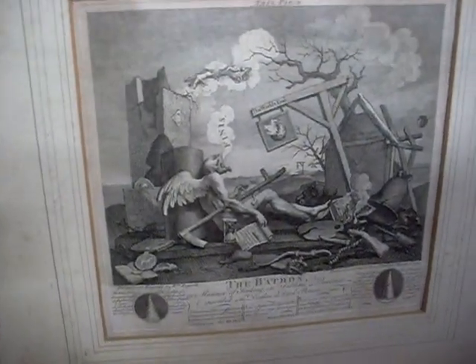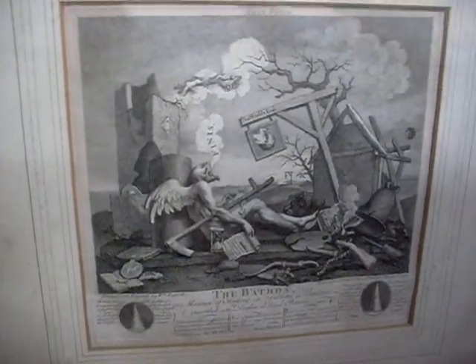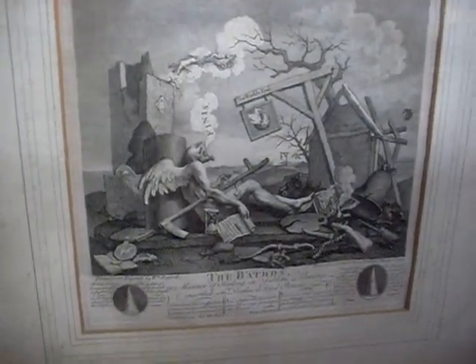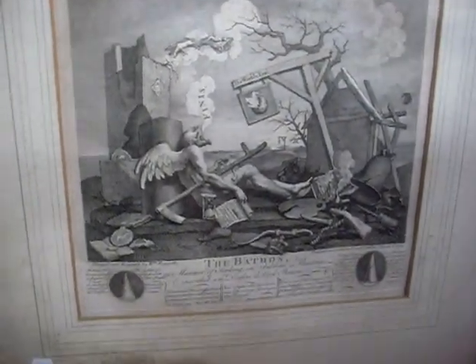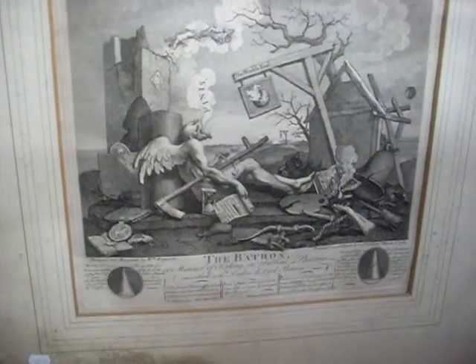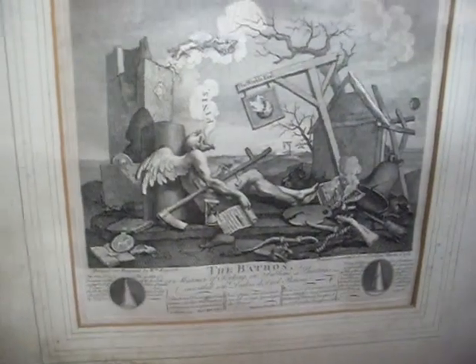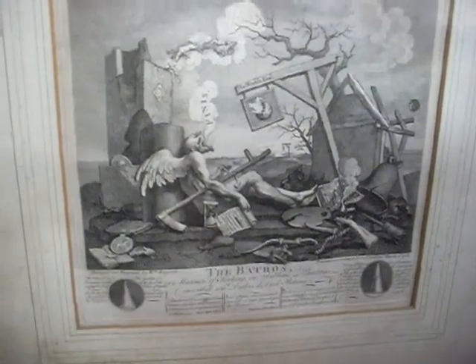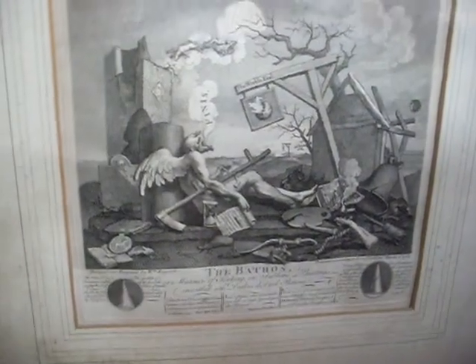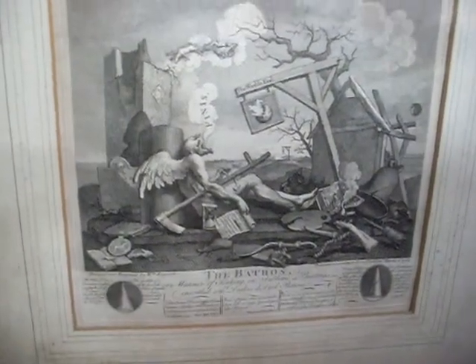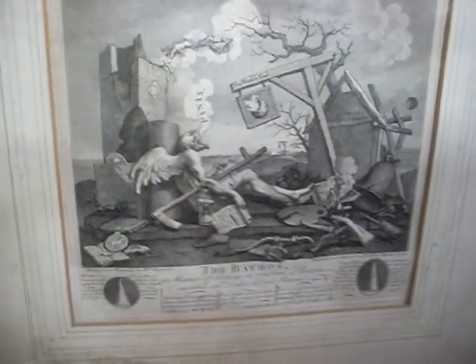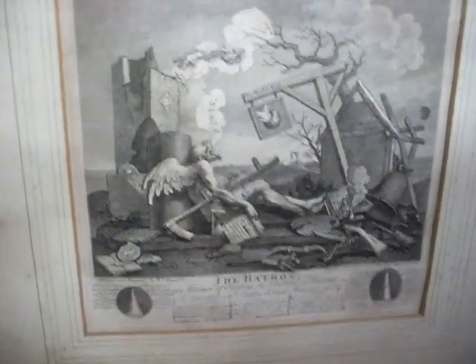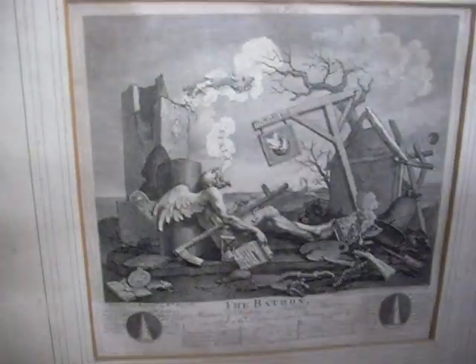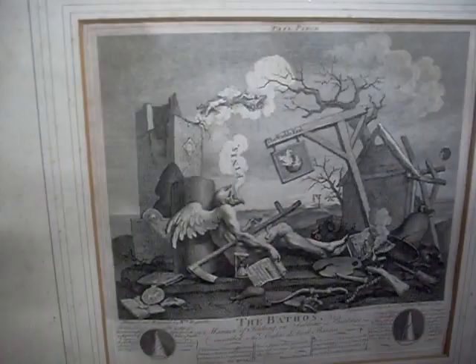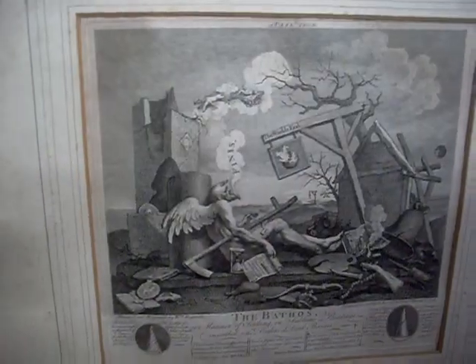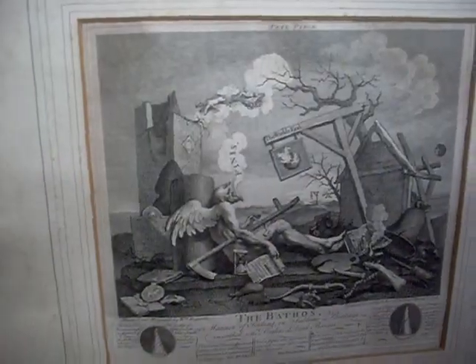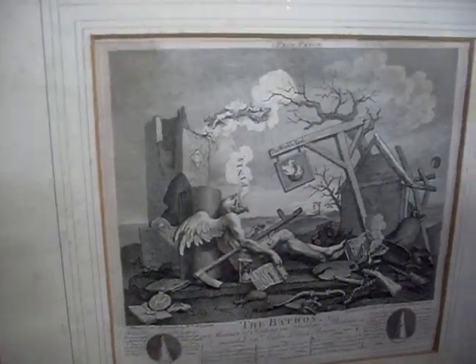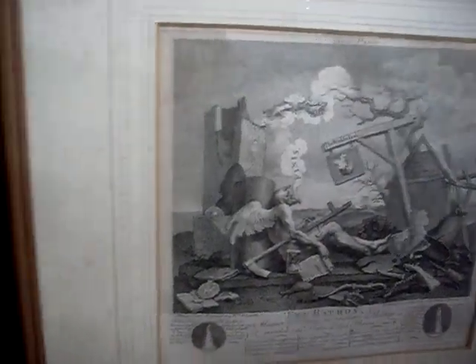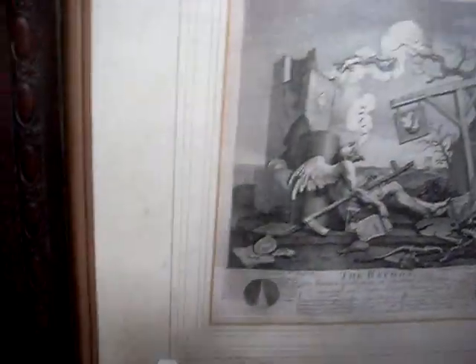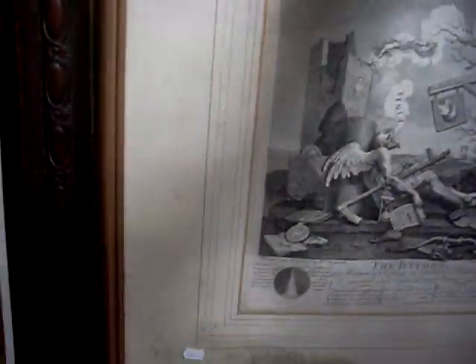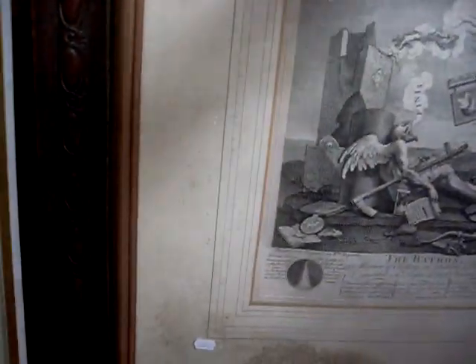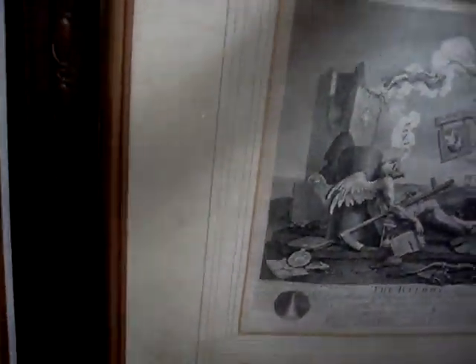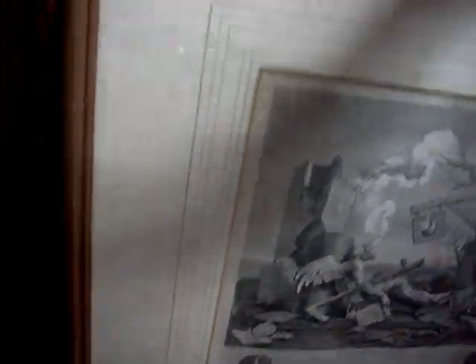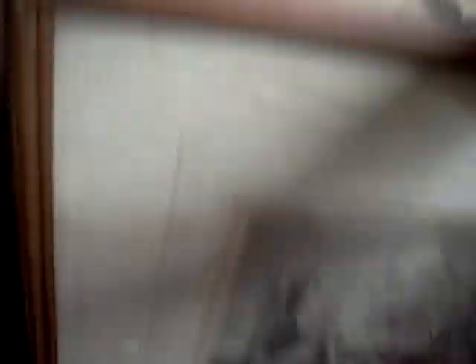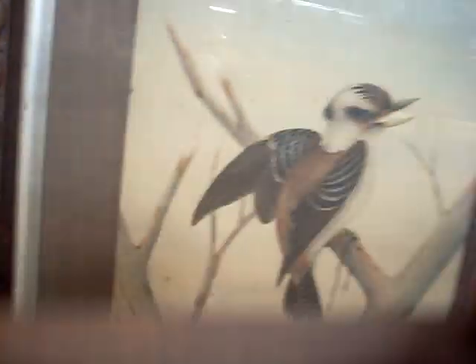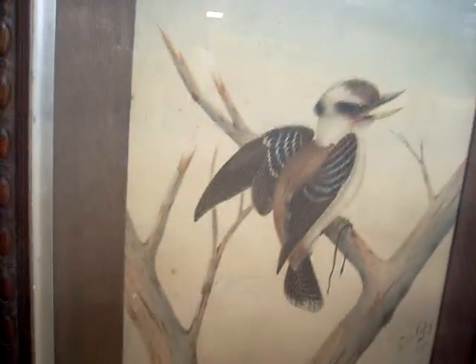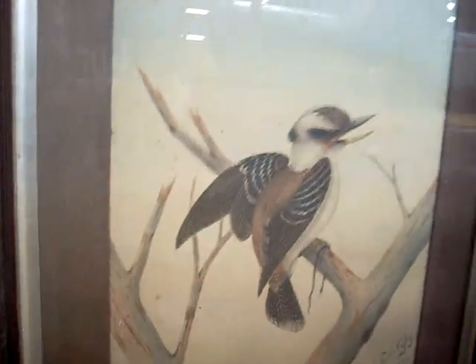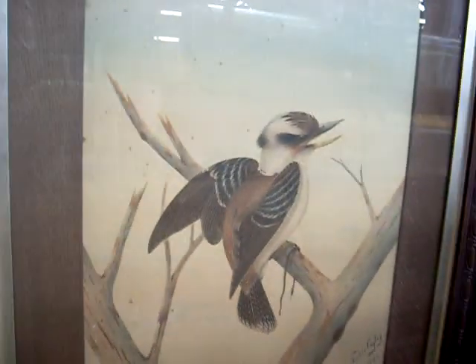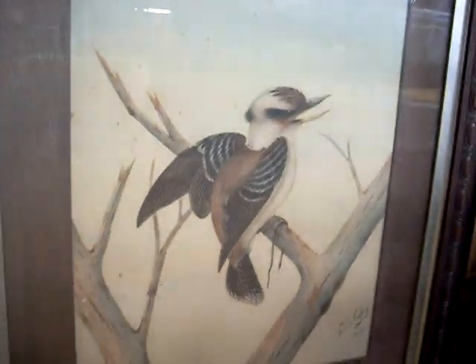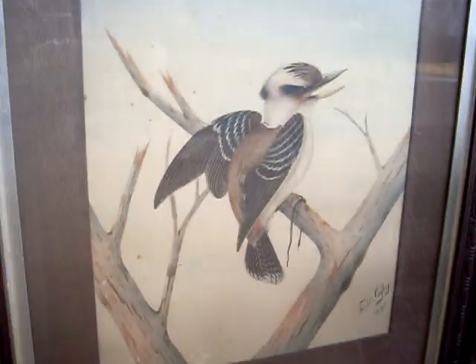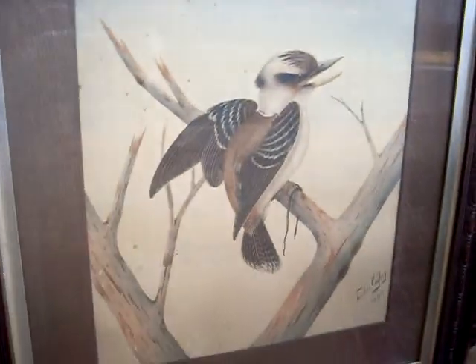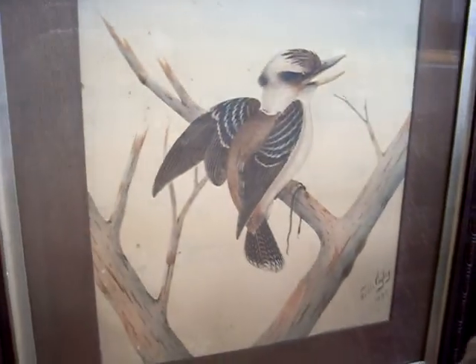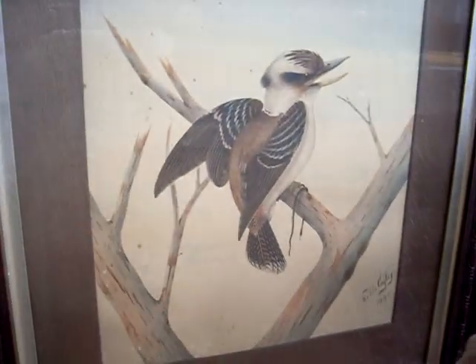Tailpiece, or The Bathos. Big Neville Kaylee kookaburra — he's a ripper.